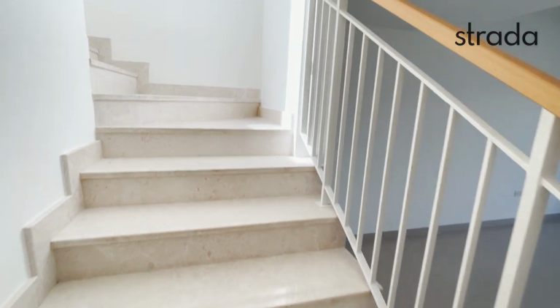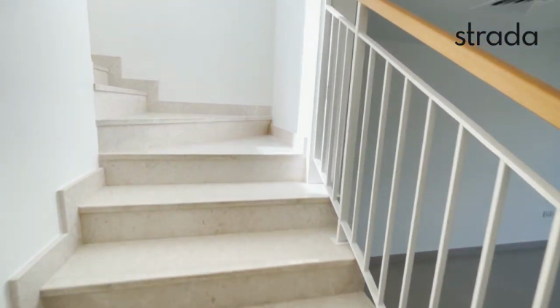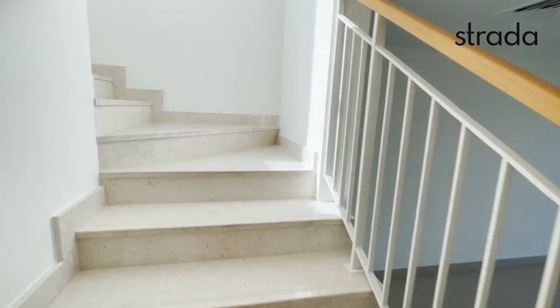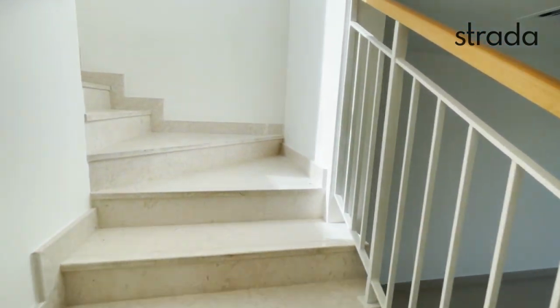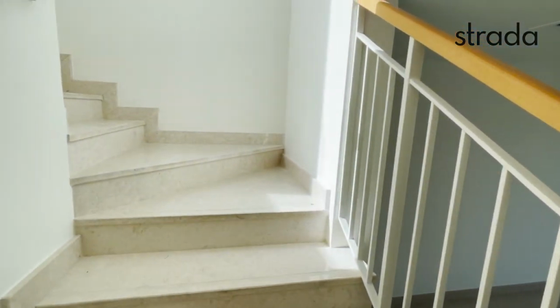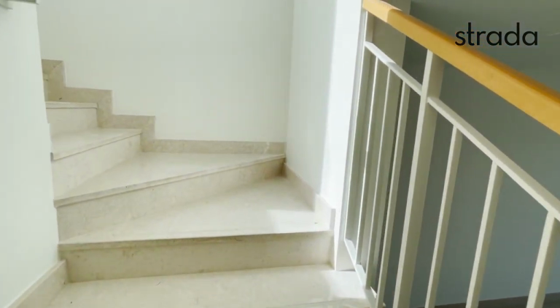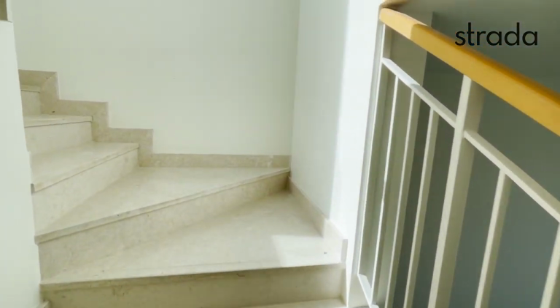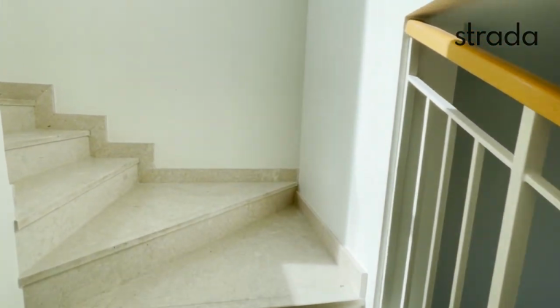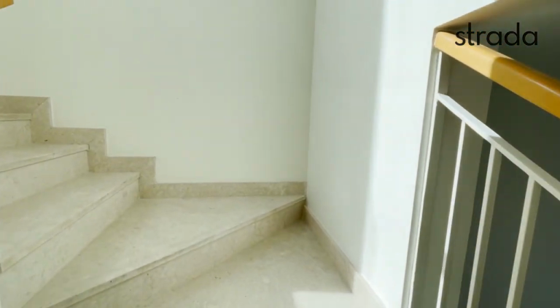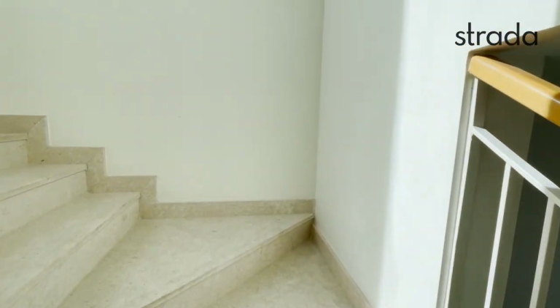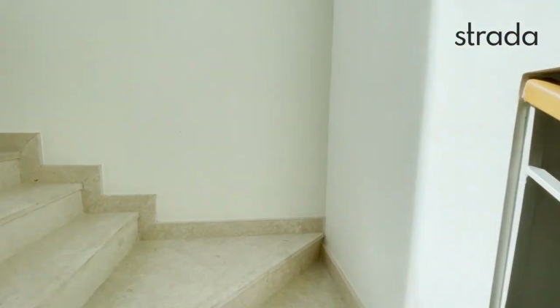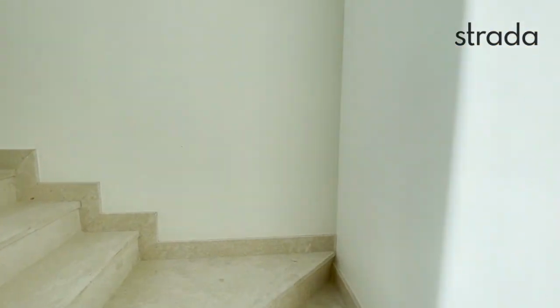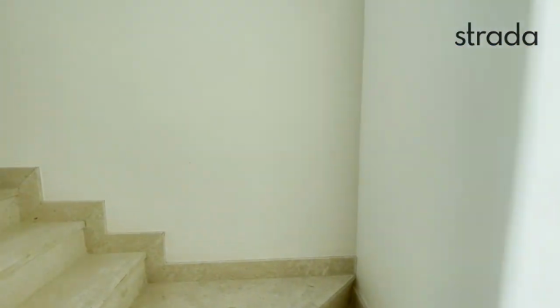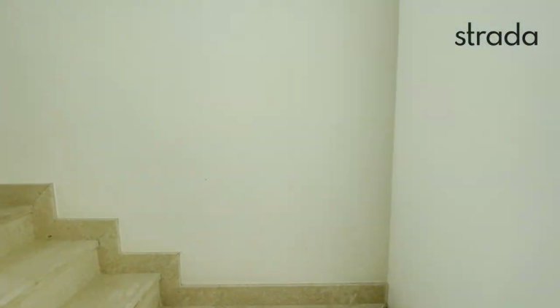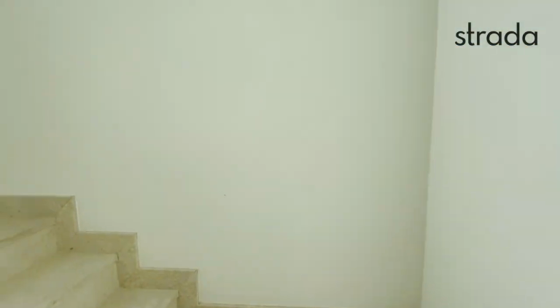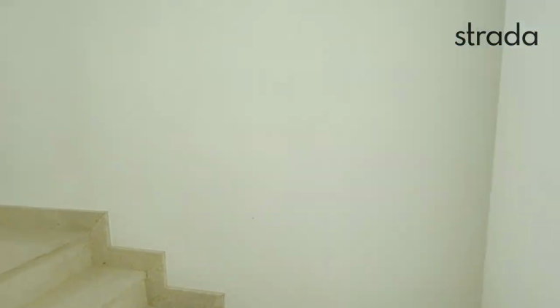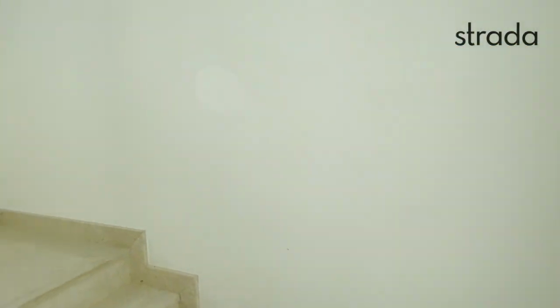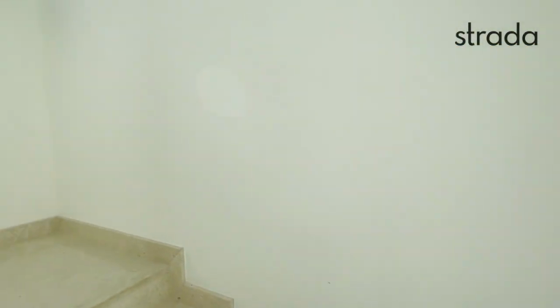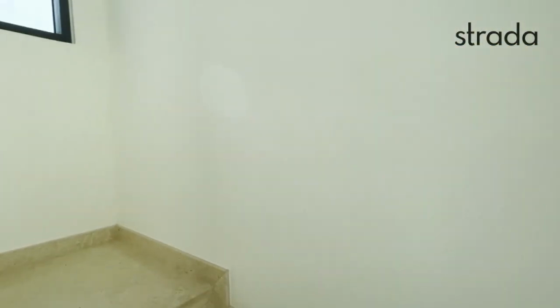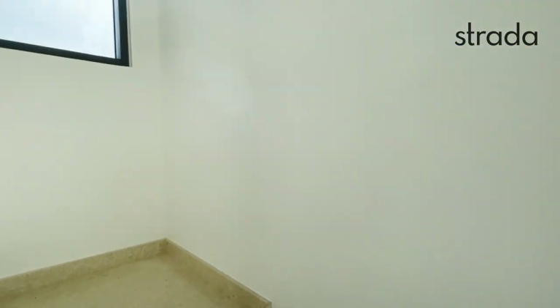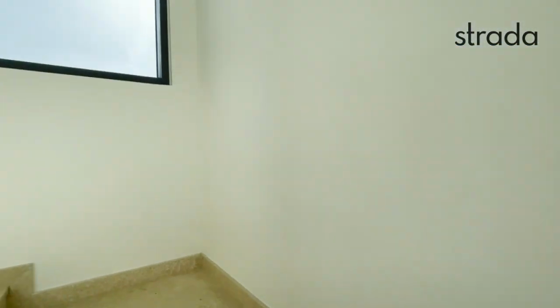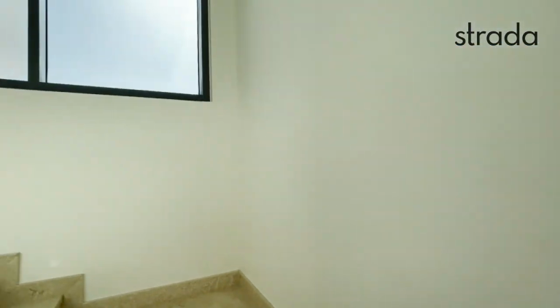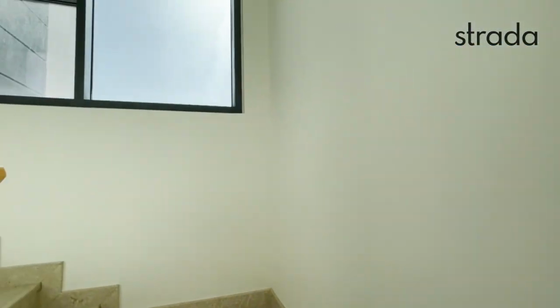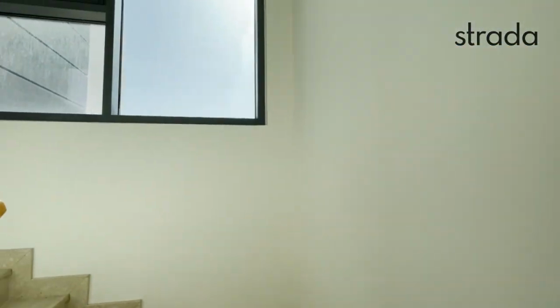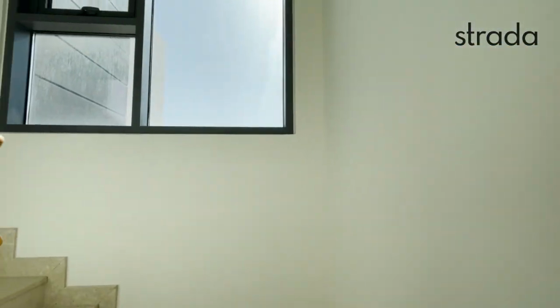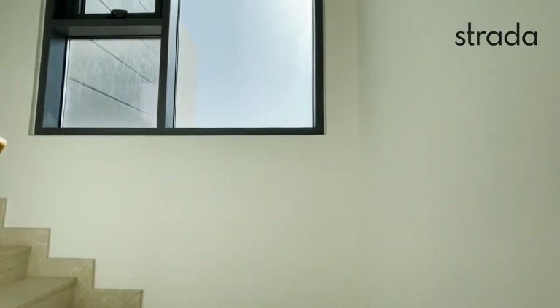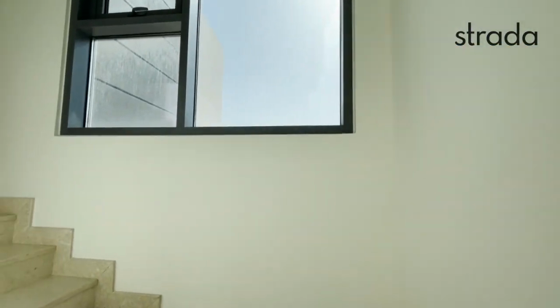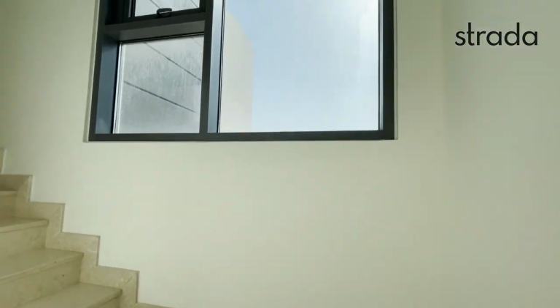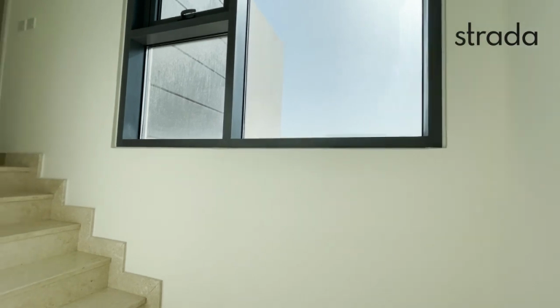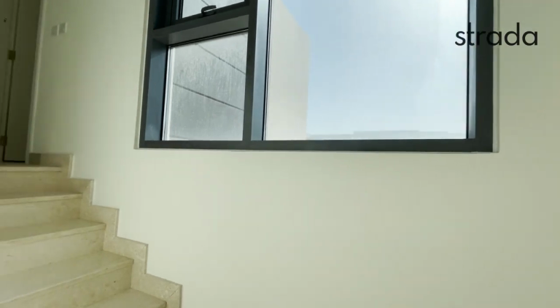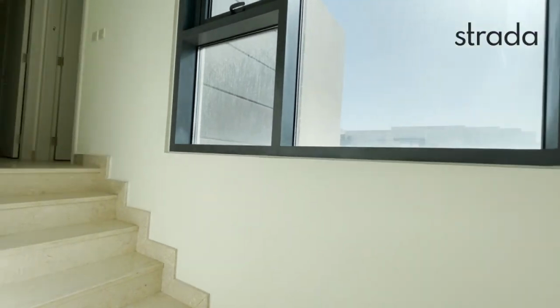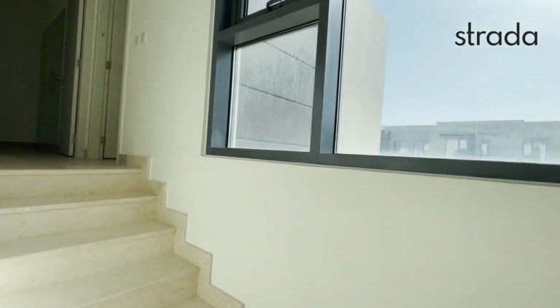As we walk up the stairs, there are large windows letting in lots of natural light.